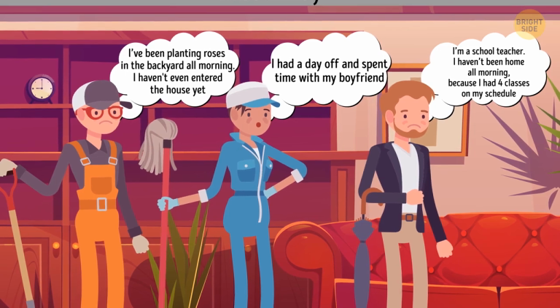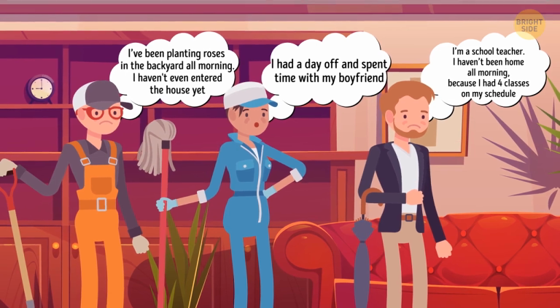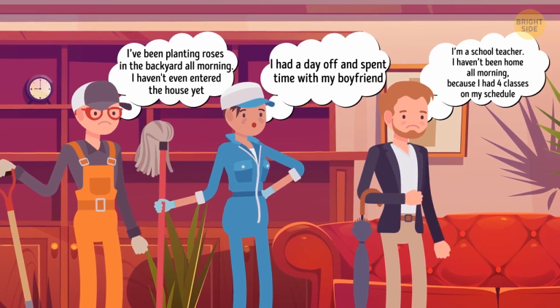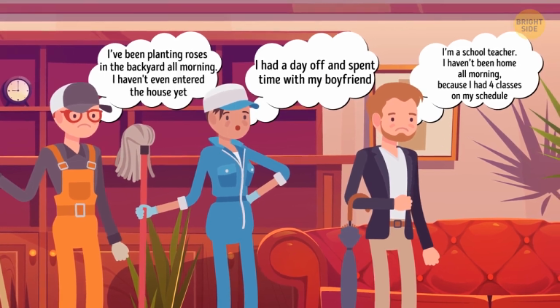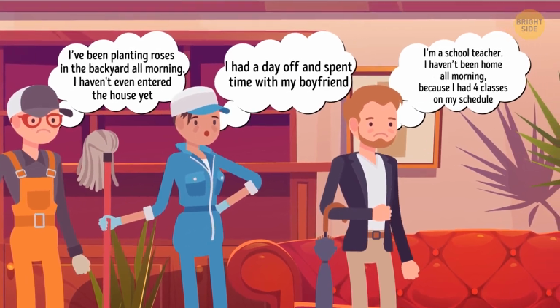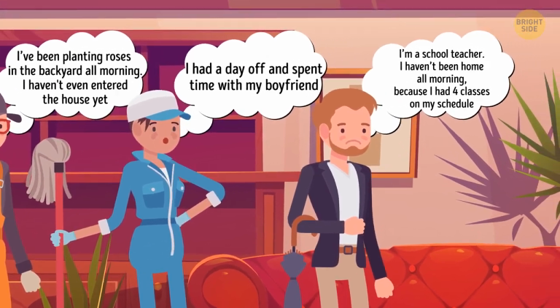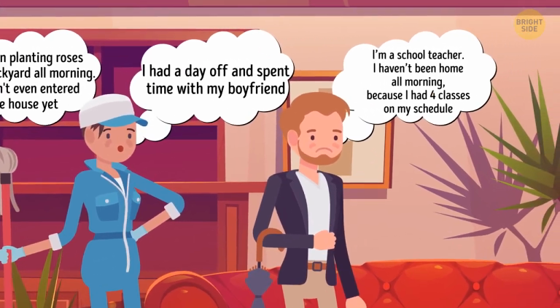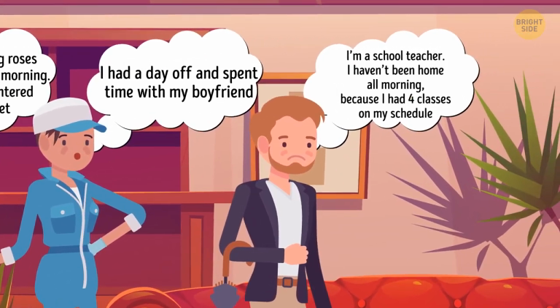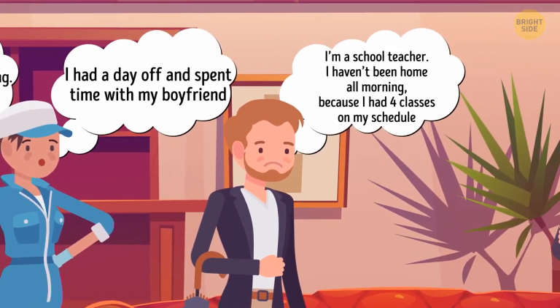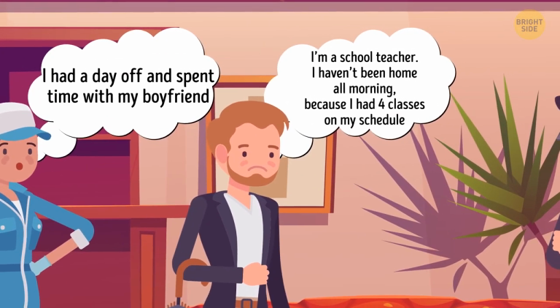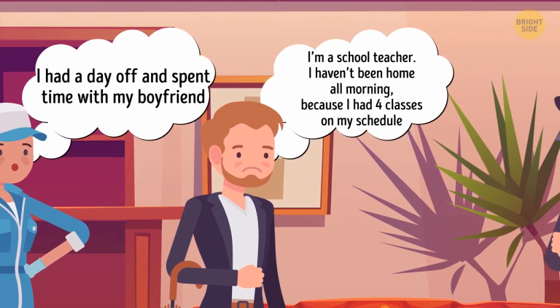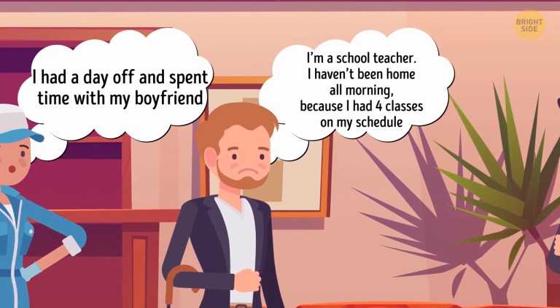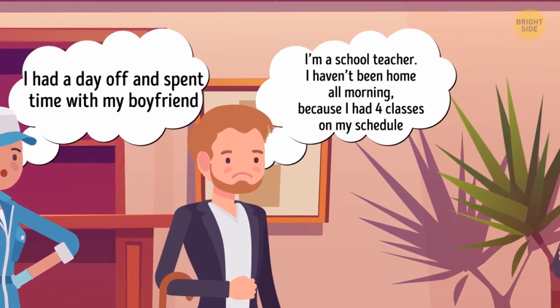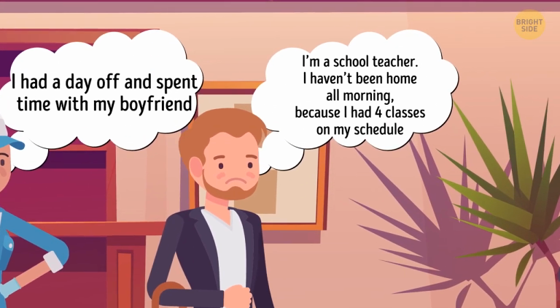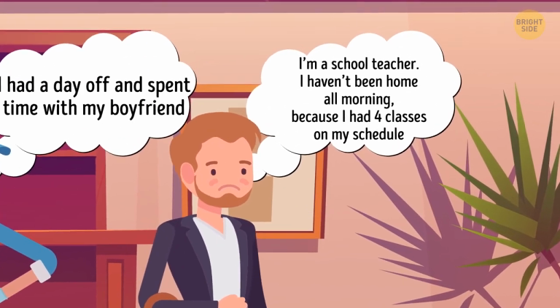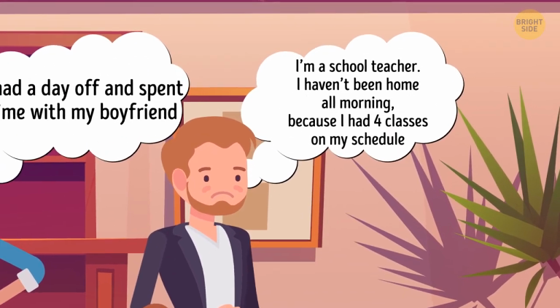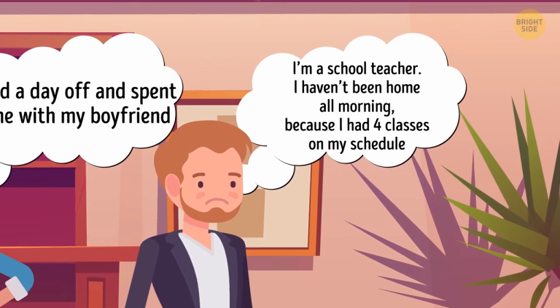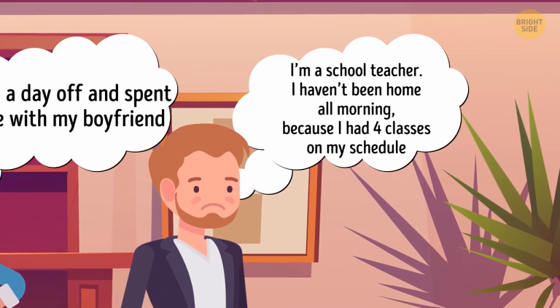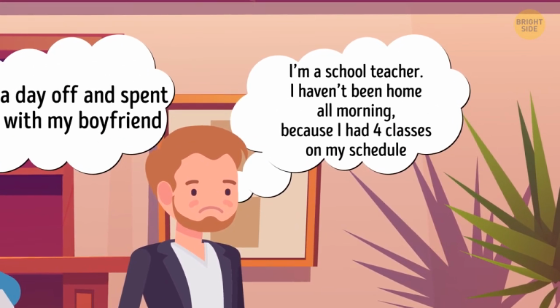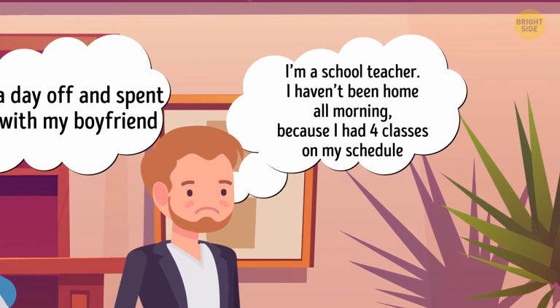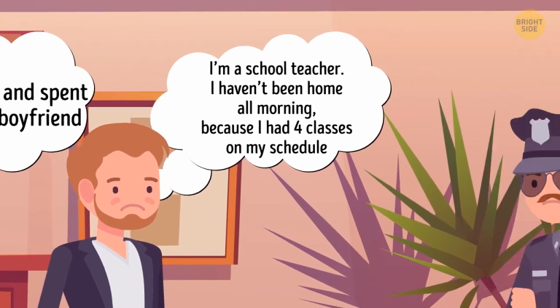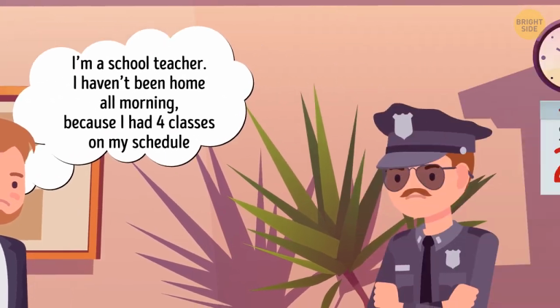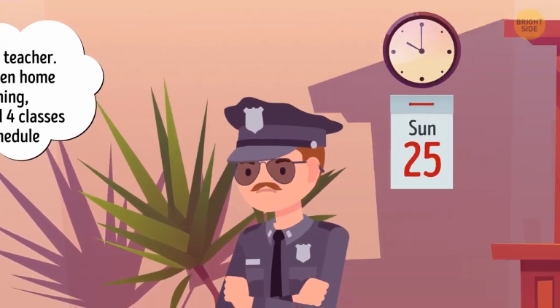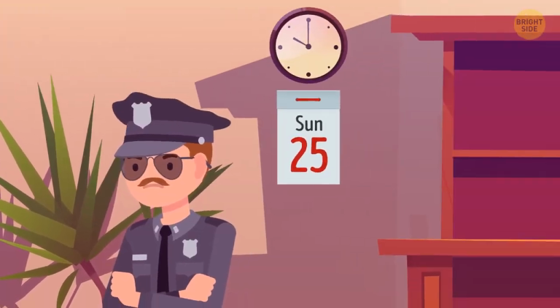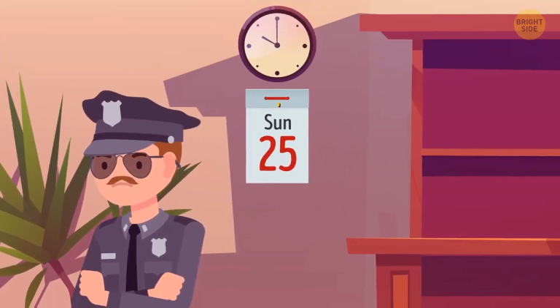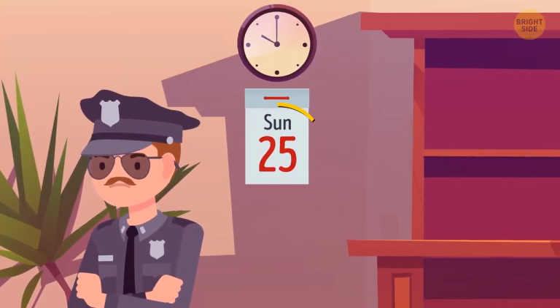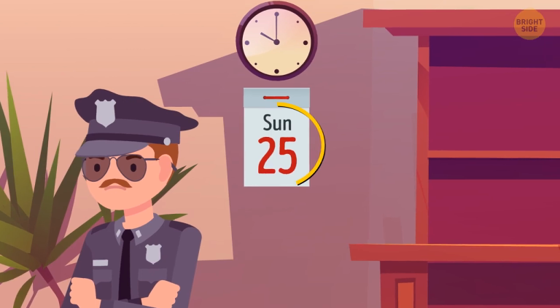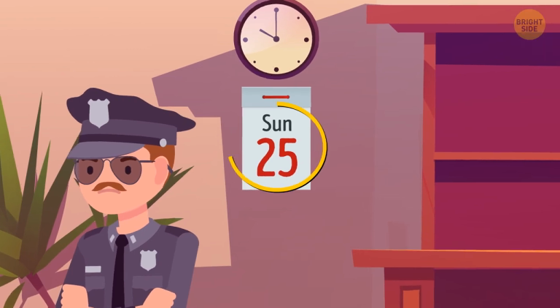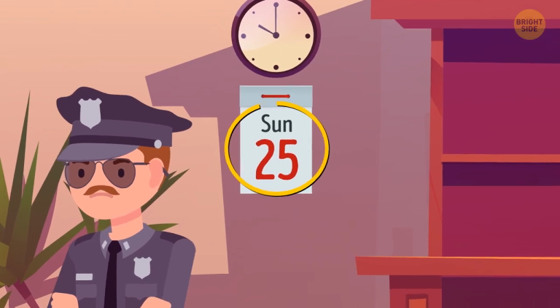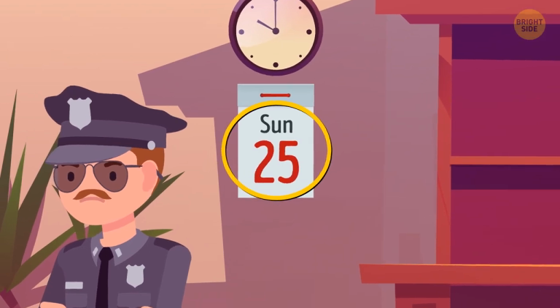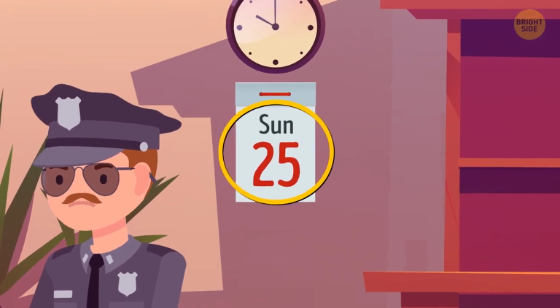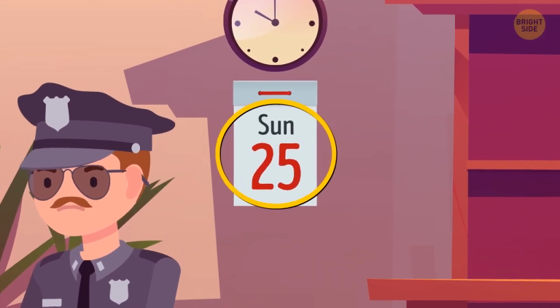Frank is lying. He said he'd been at school, but schools are closed on Sundays.